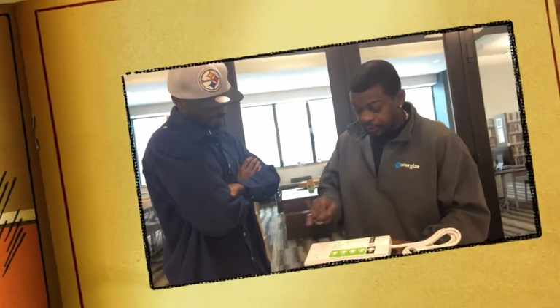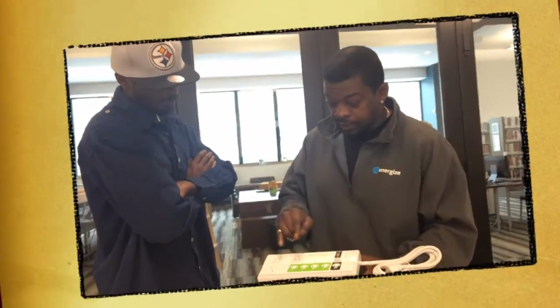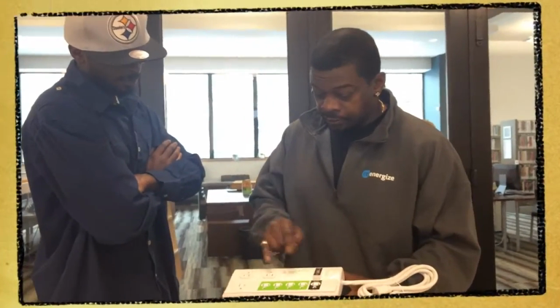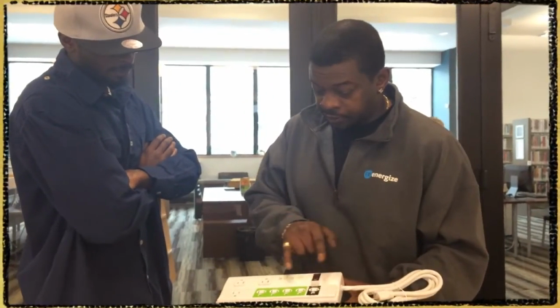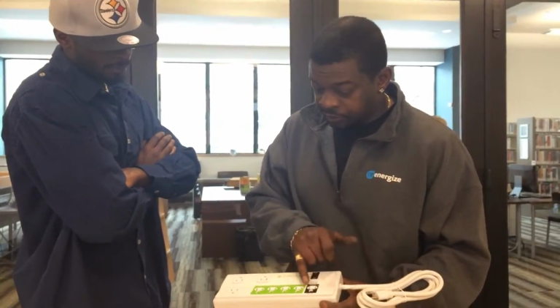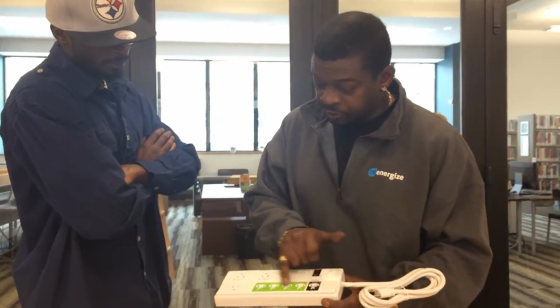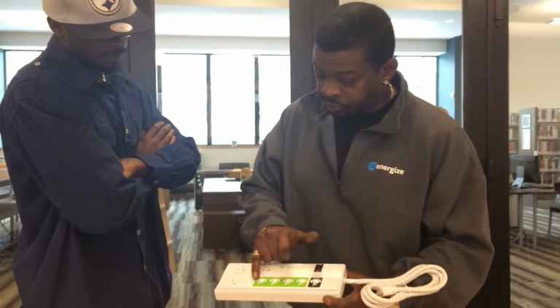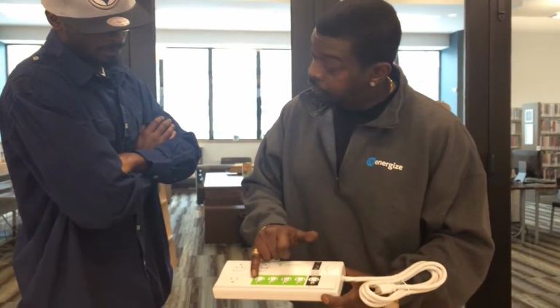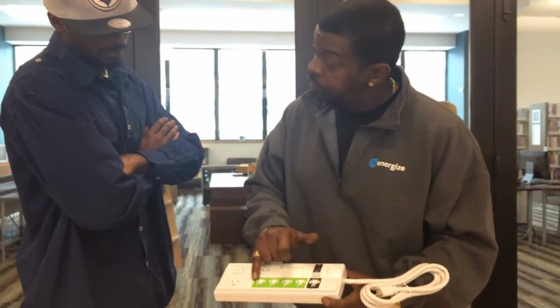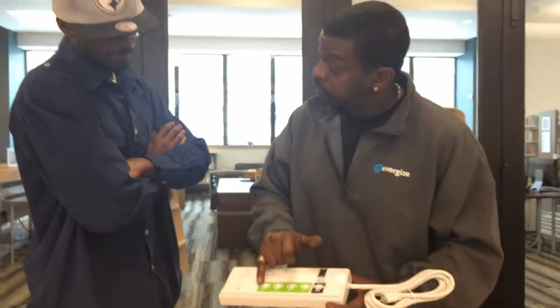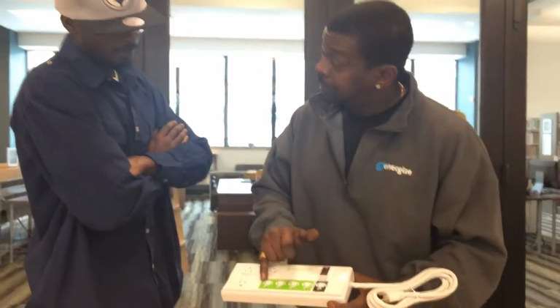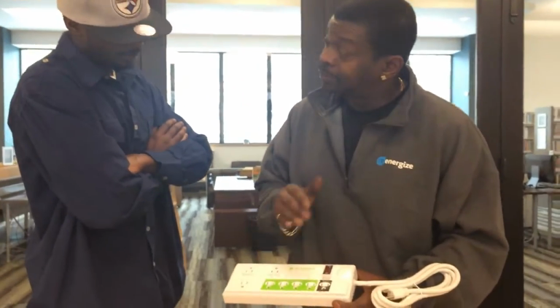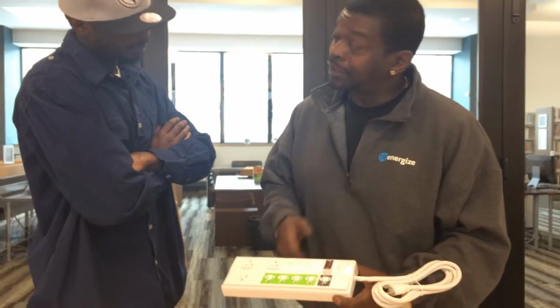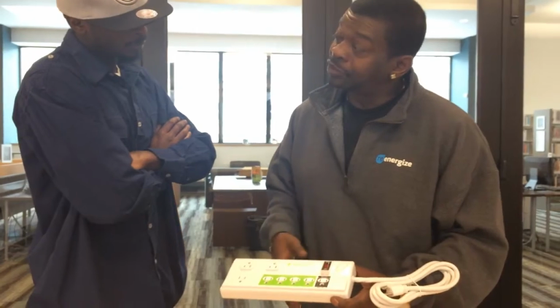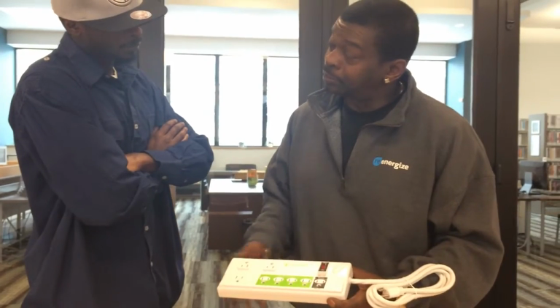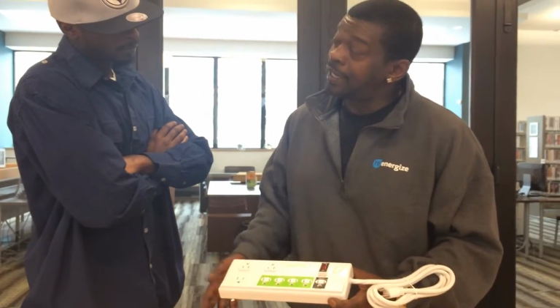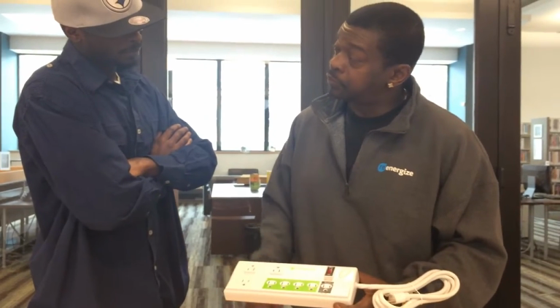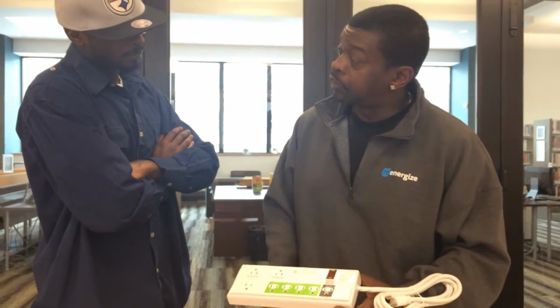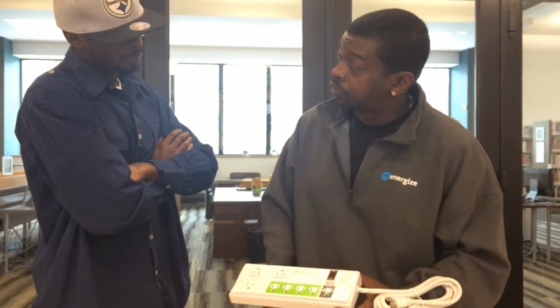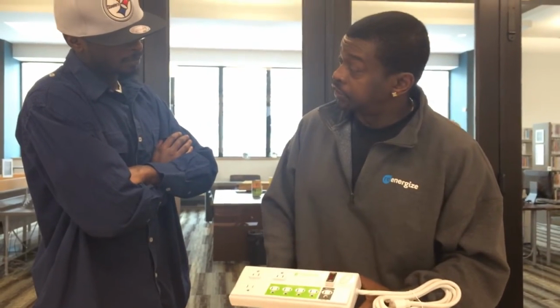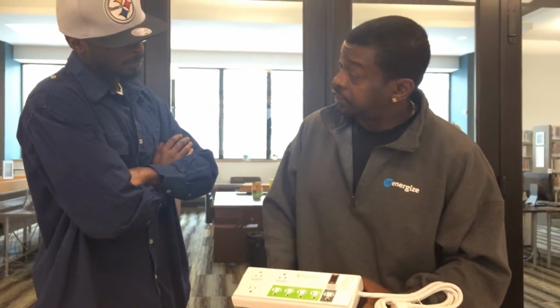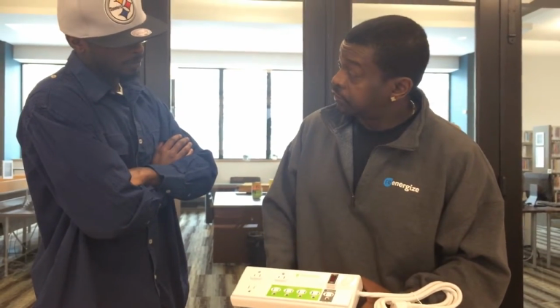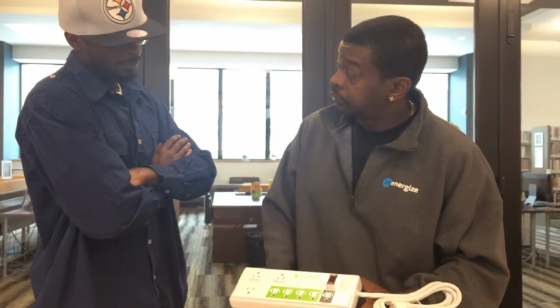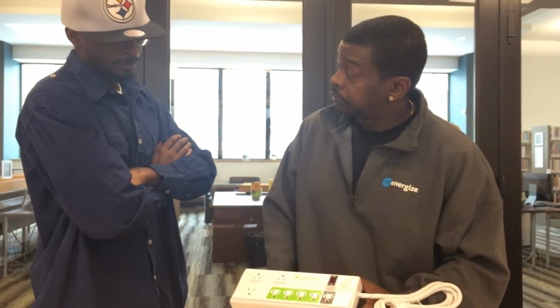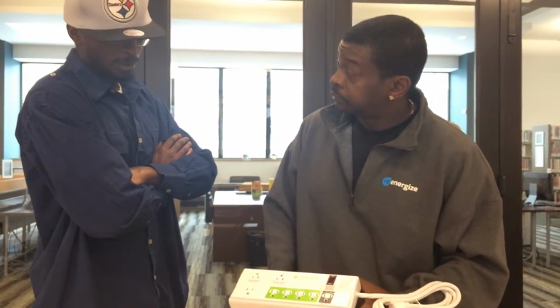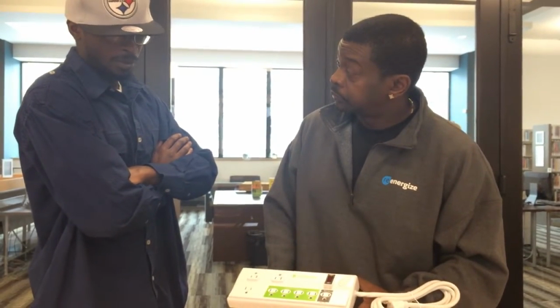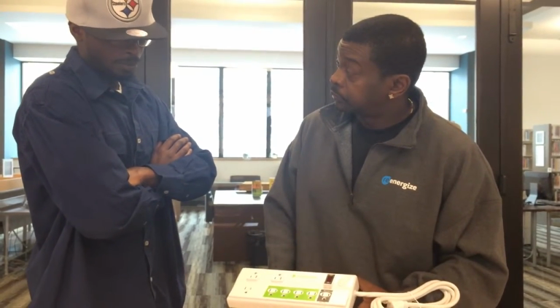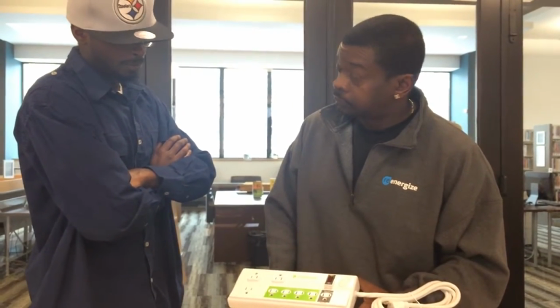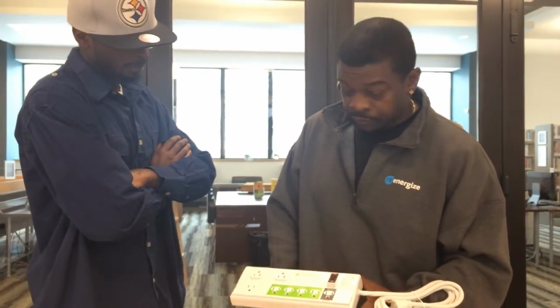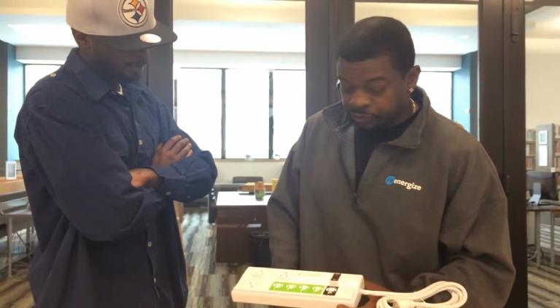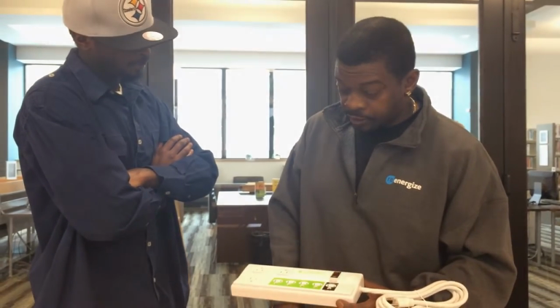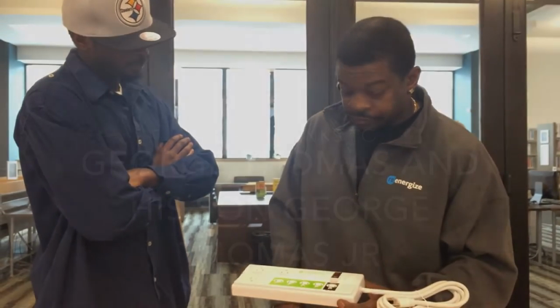And because these will turn off, it will save us up to $84 a year. Oh, that's cool — that's awesome!